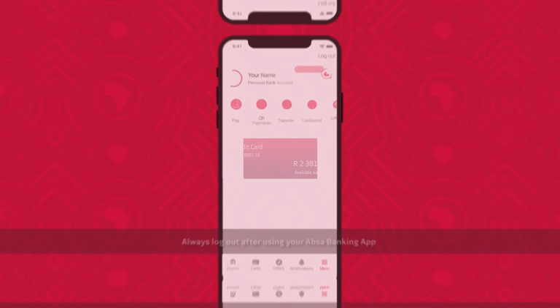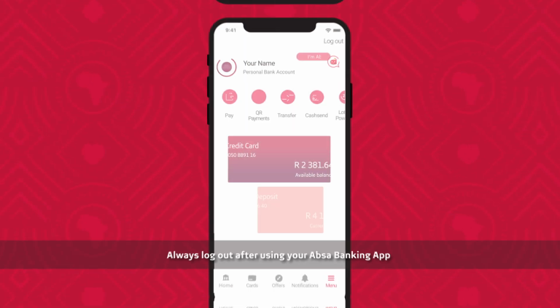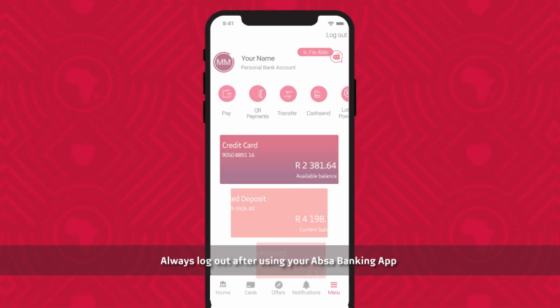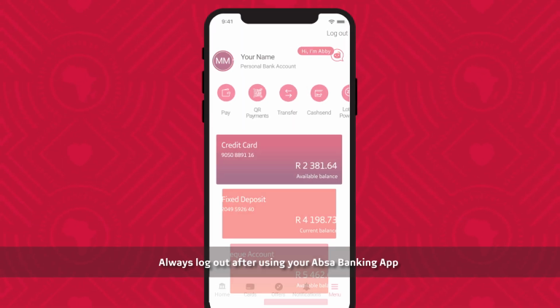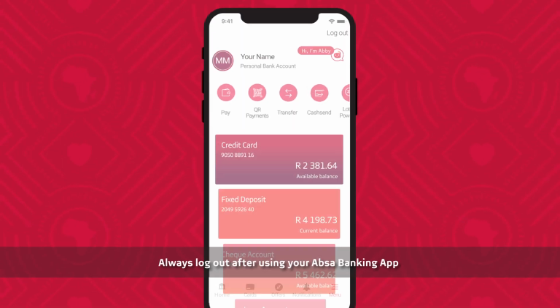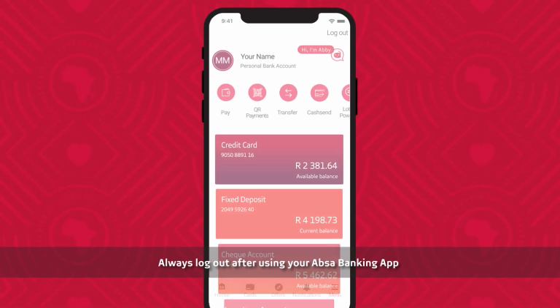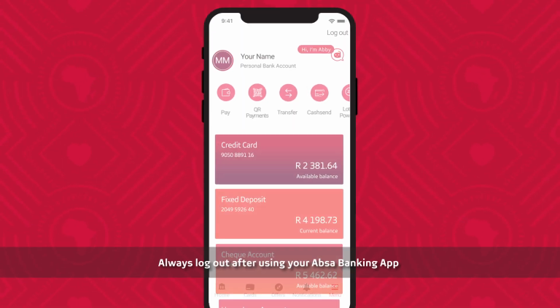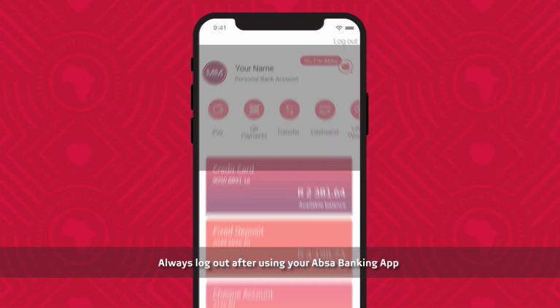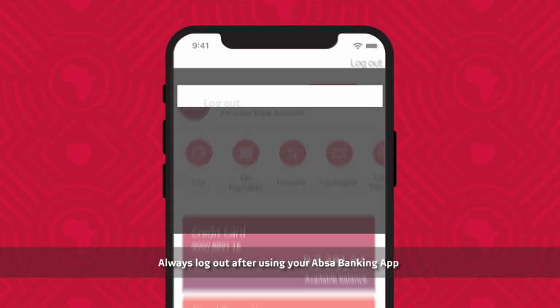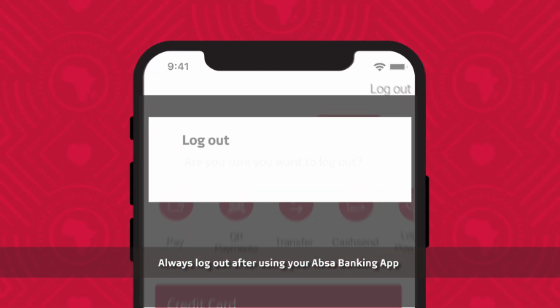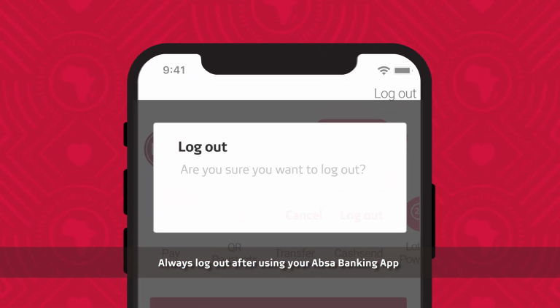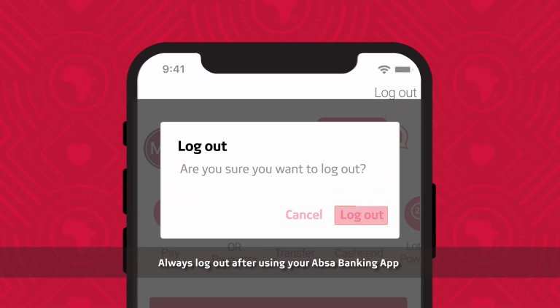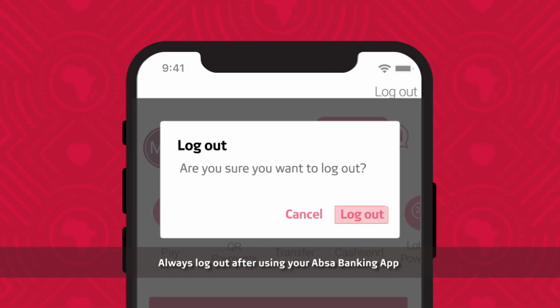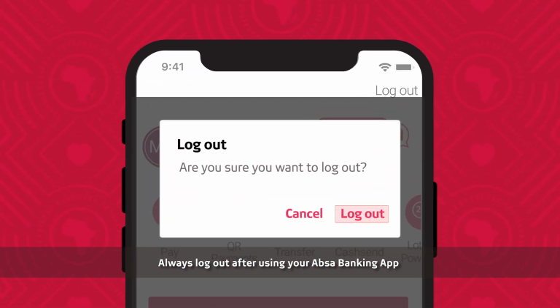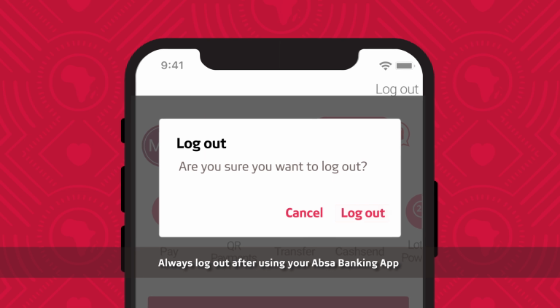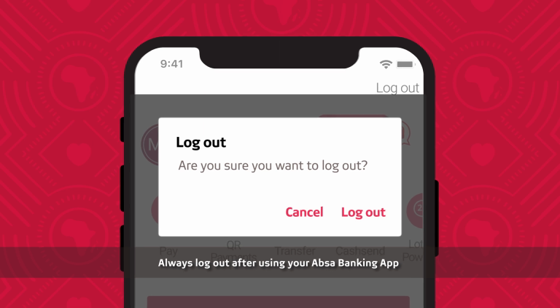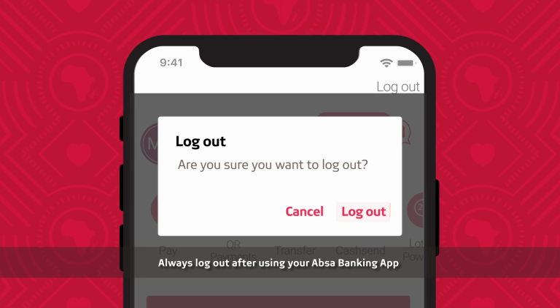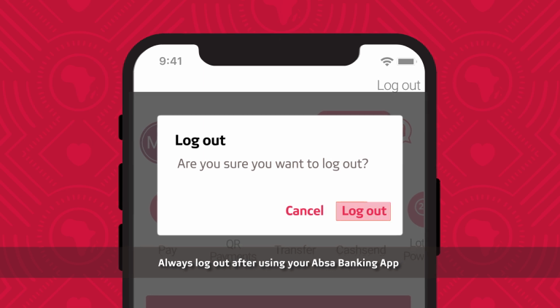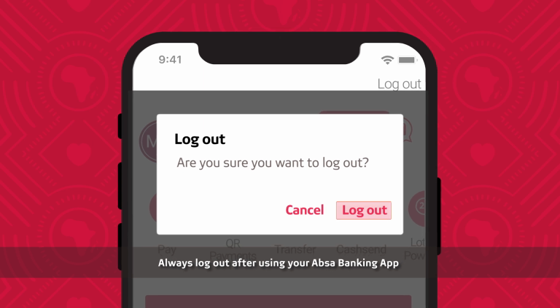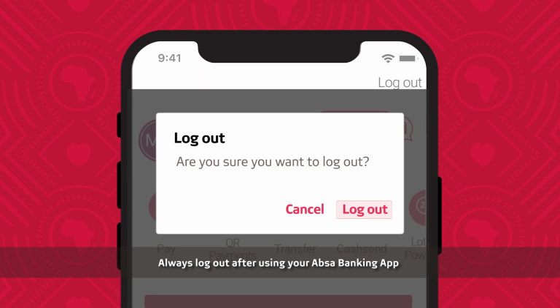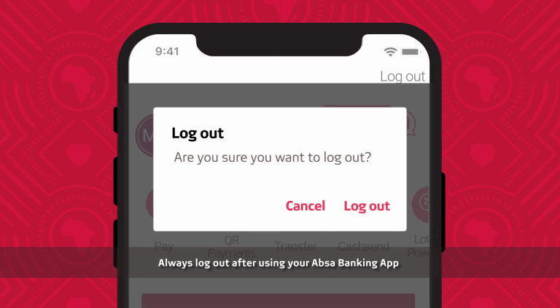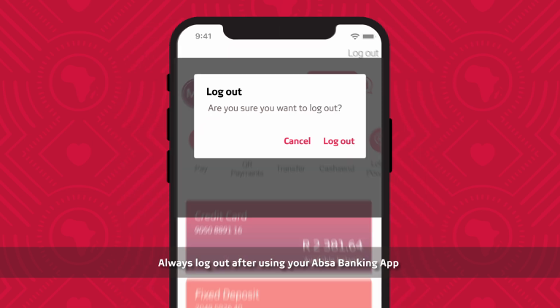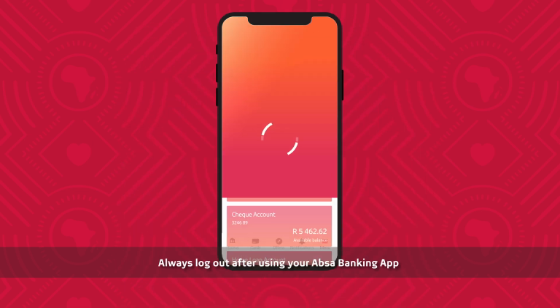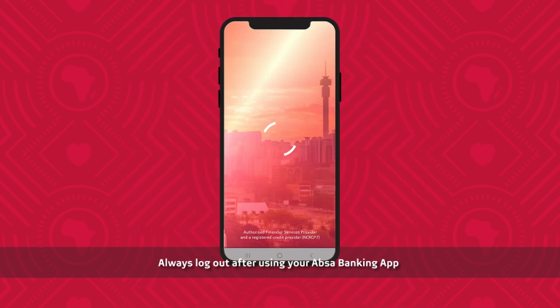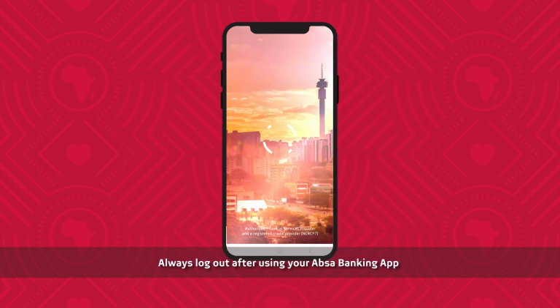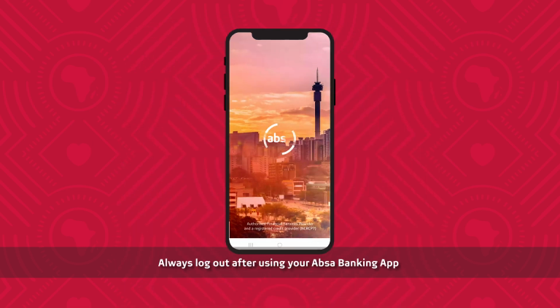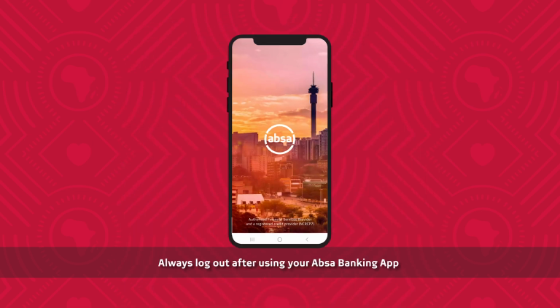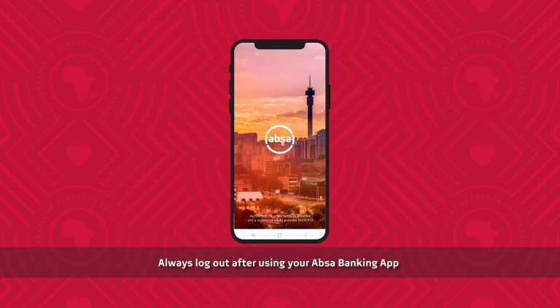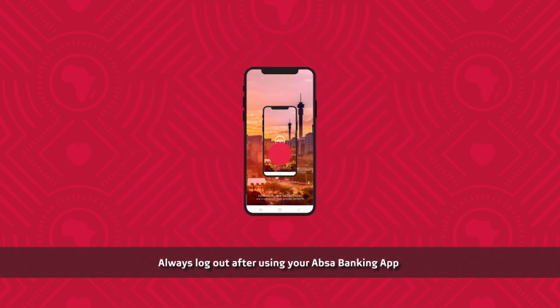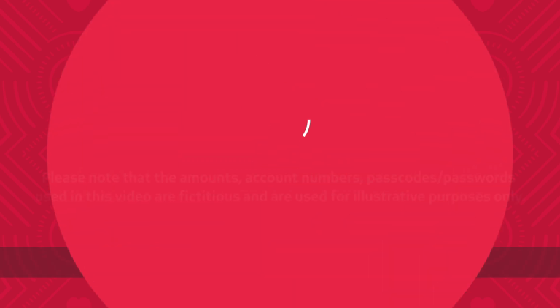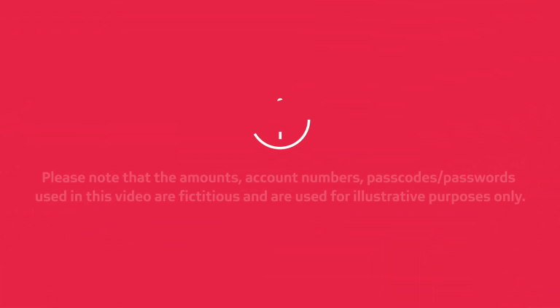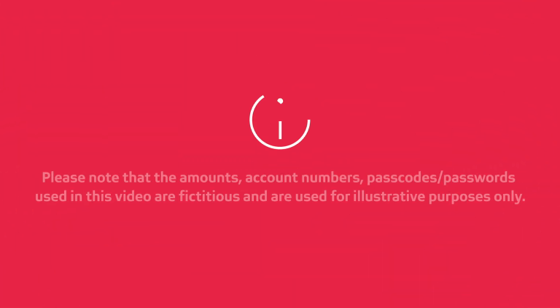Always log out after using your APSA Banking app. Check out the email address in the description box. Thank you.